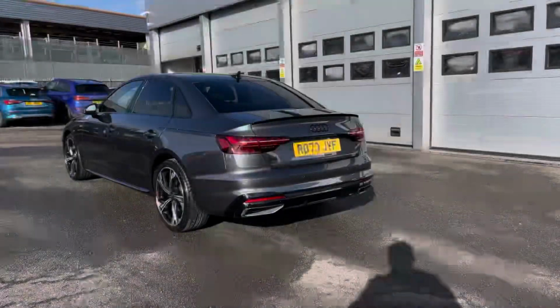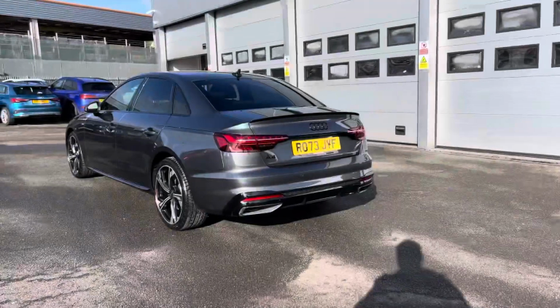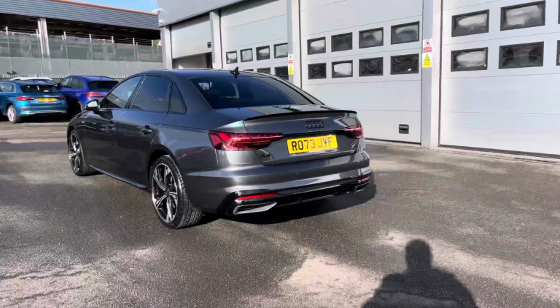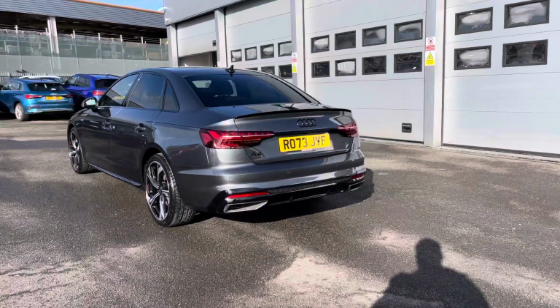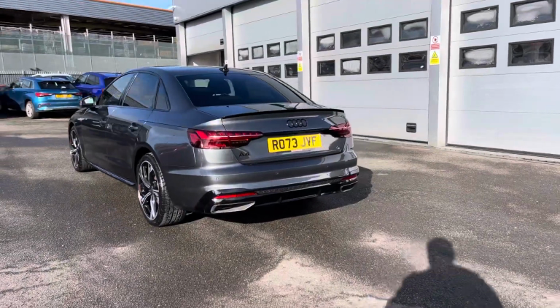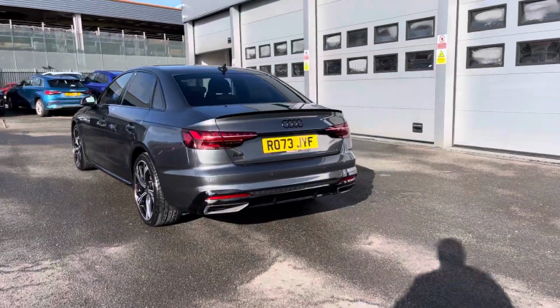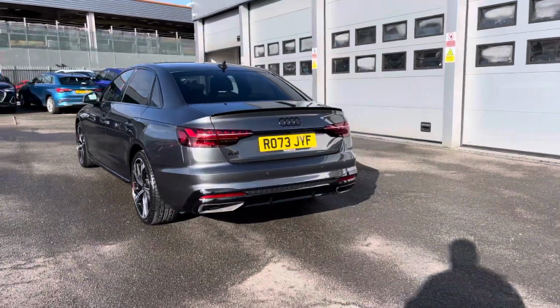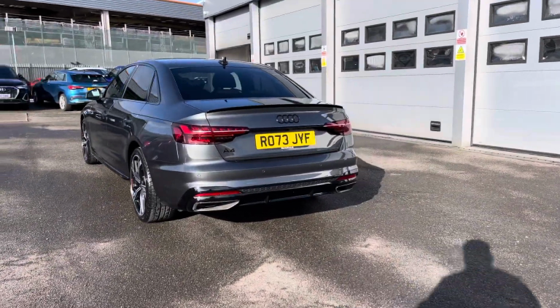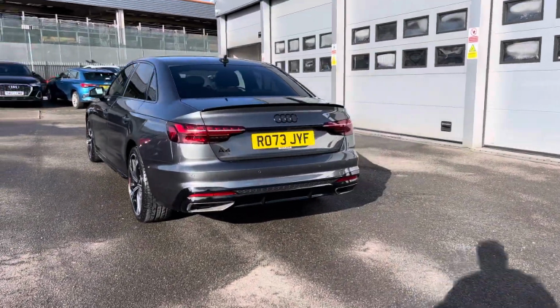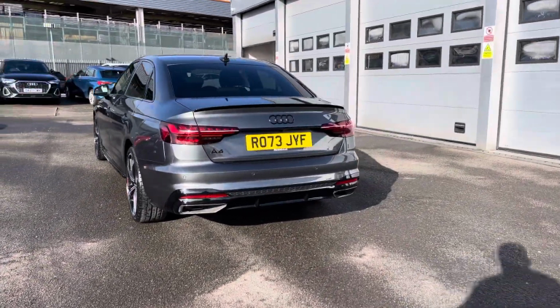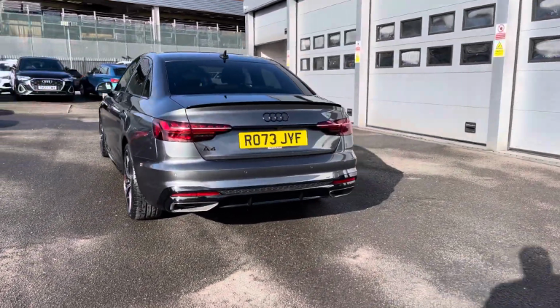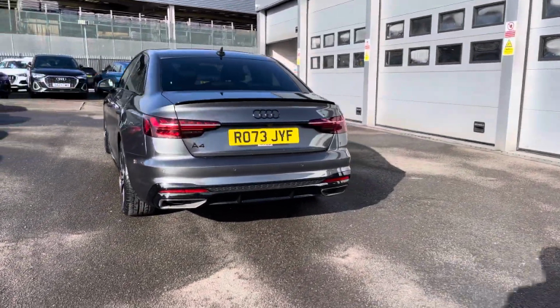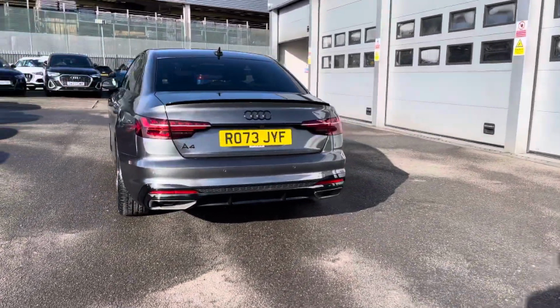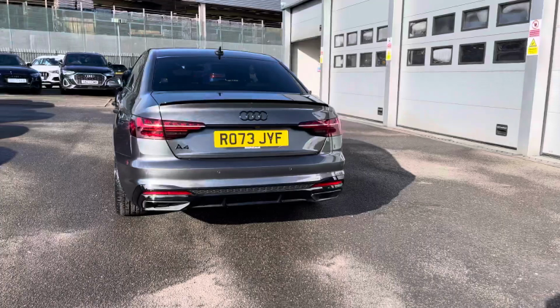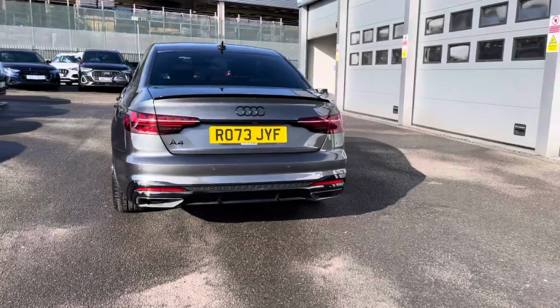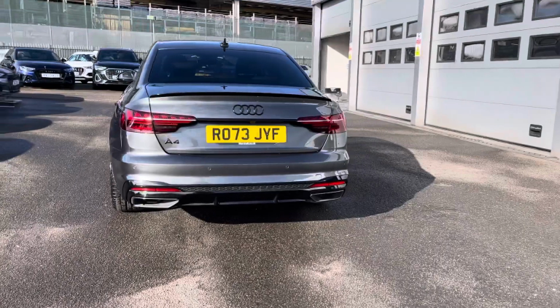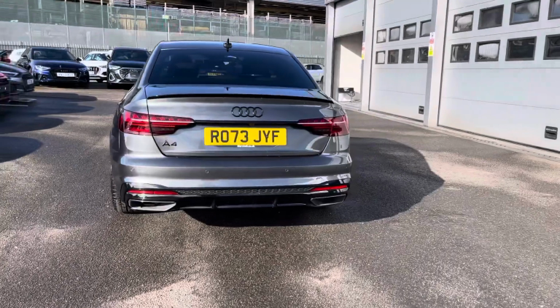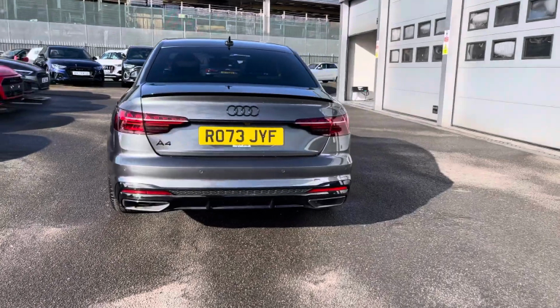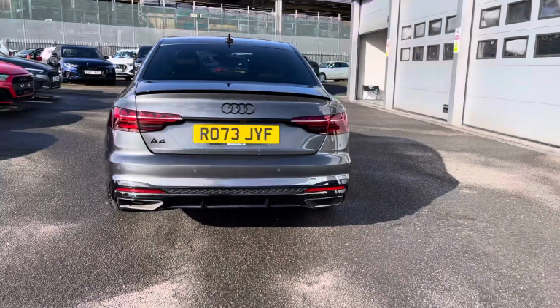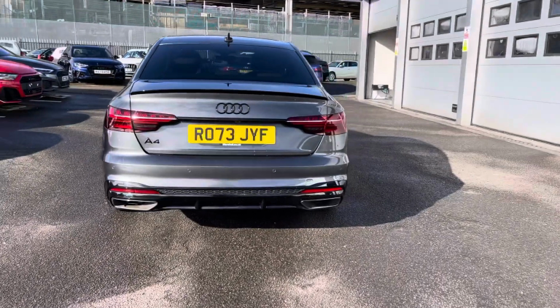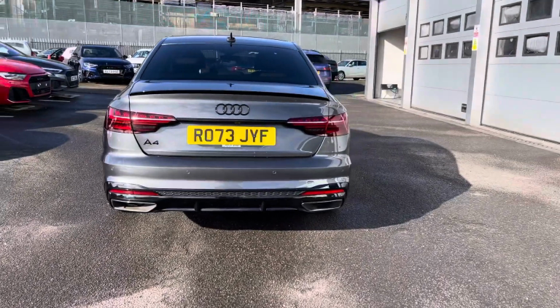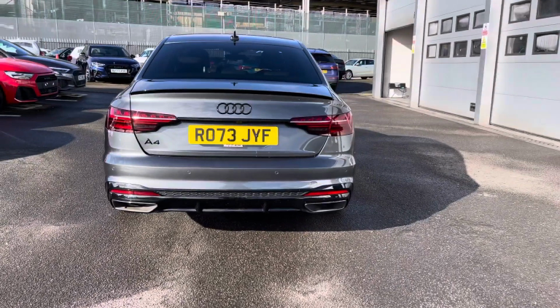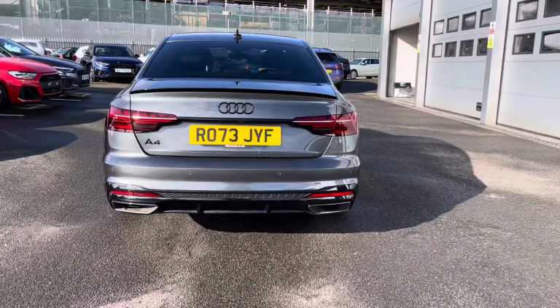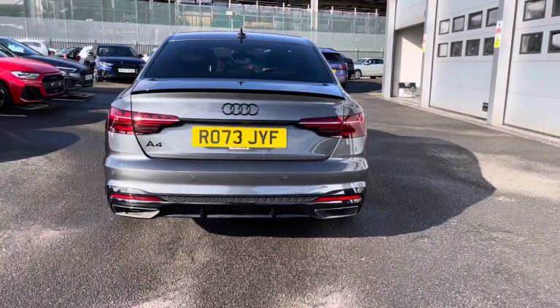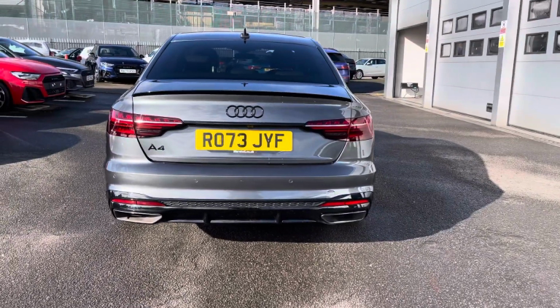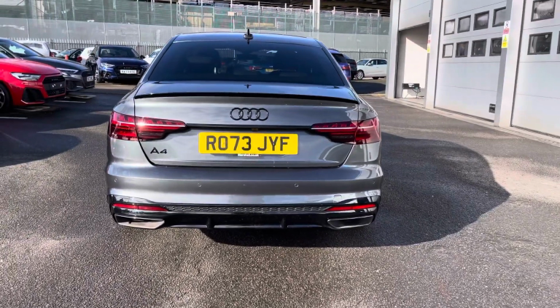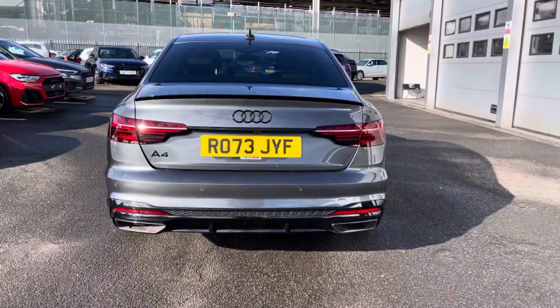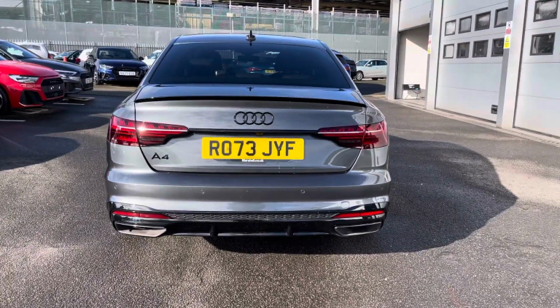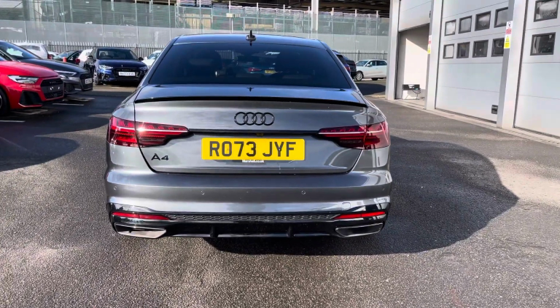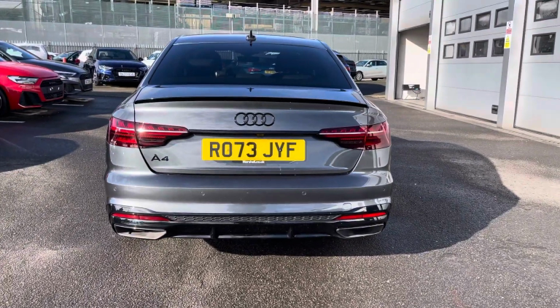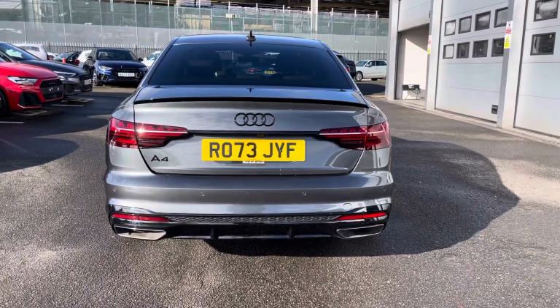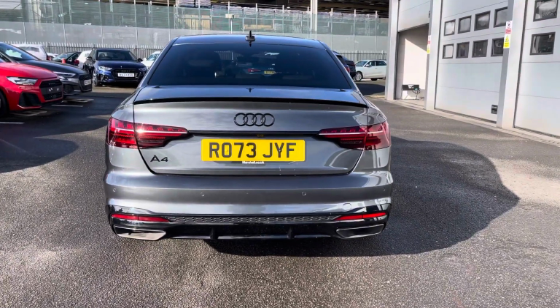Moving around to the rear of the vehicle, that stunning look continues throughout and really finishes the Audi A4 off nicely.